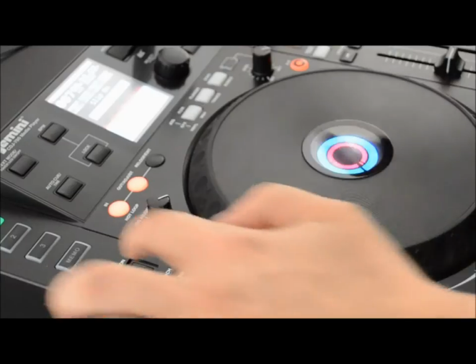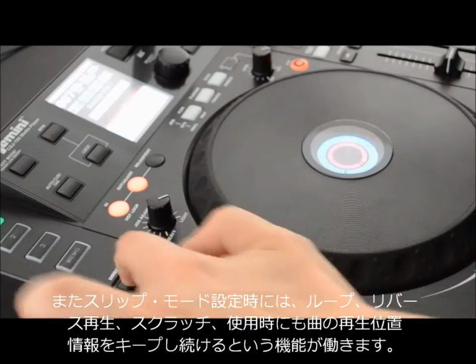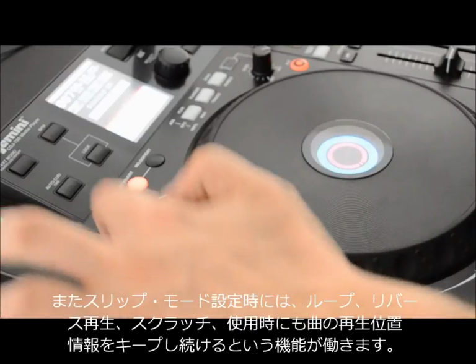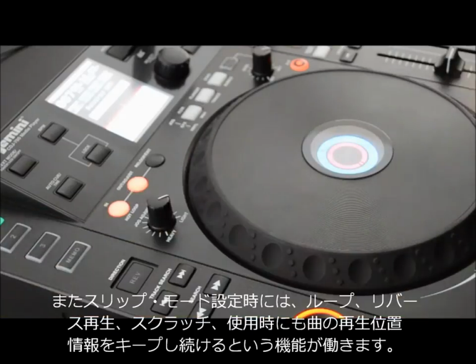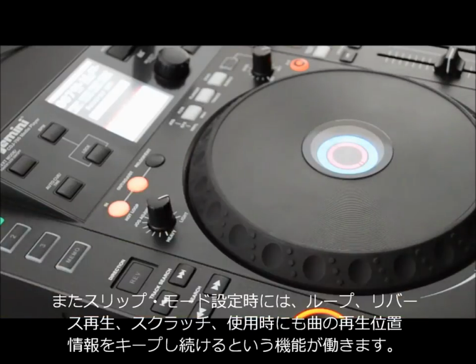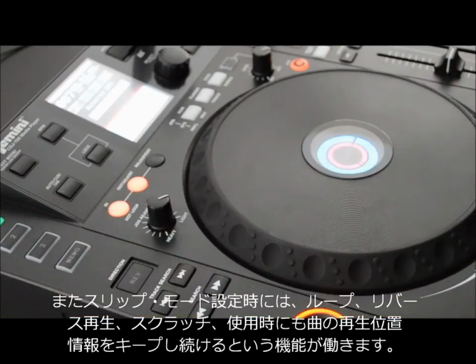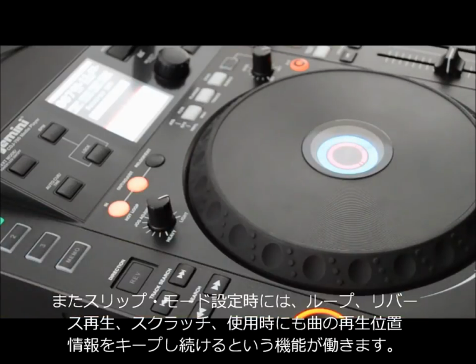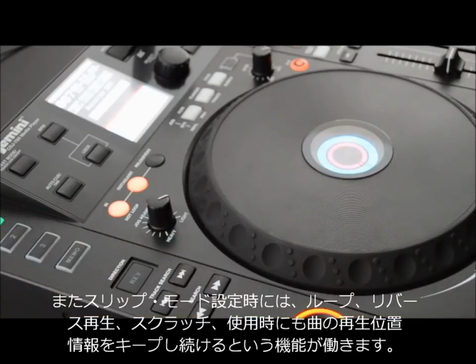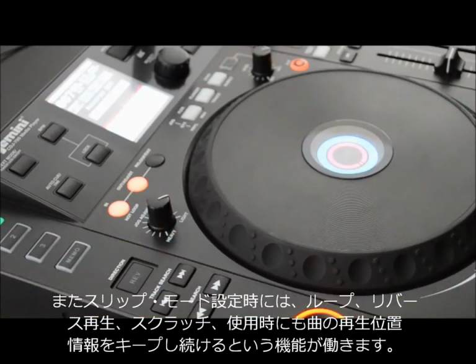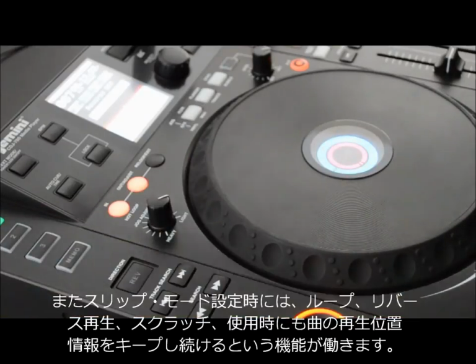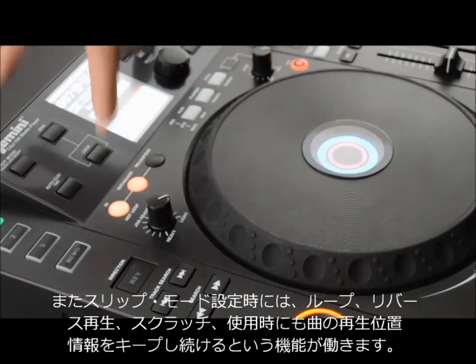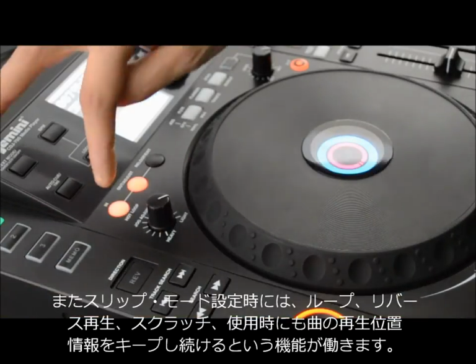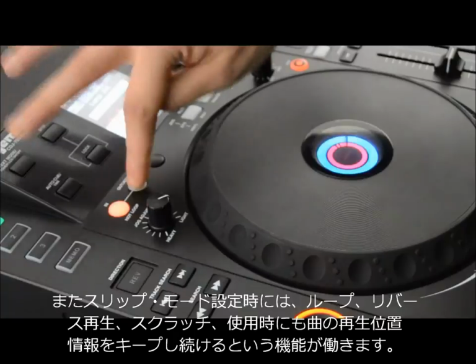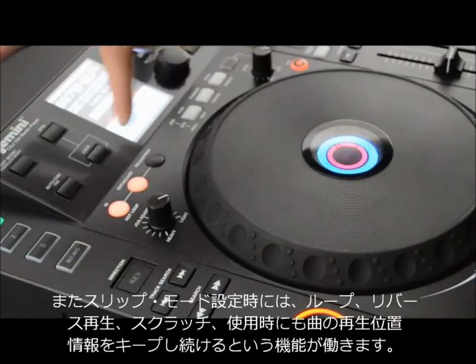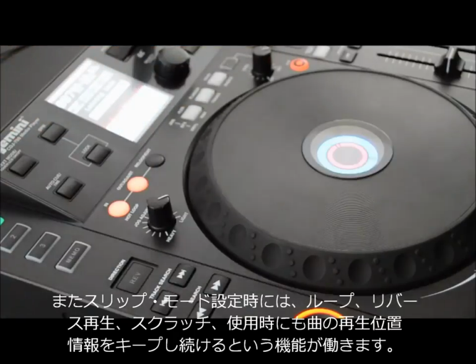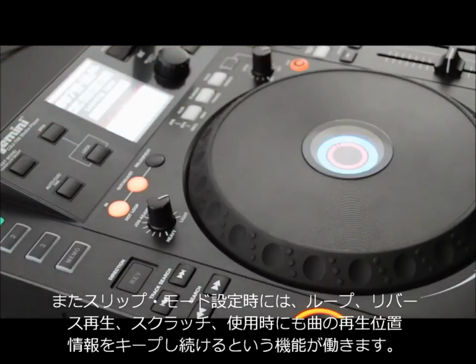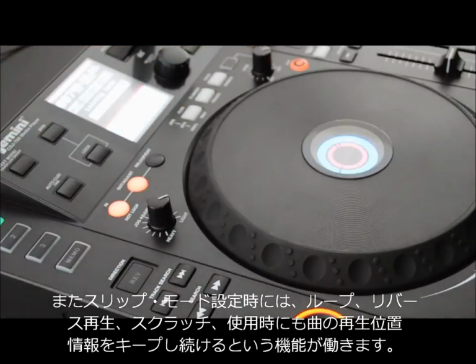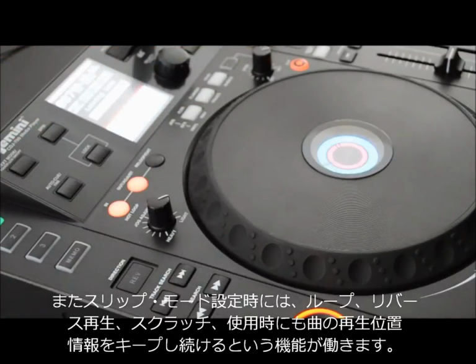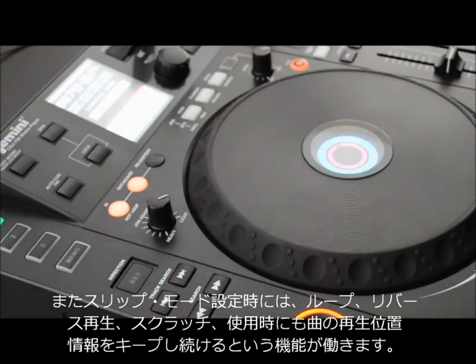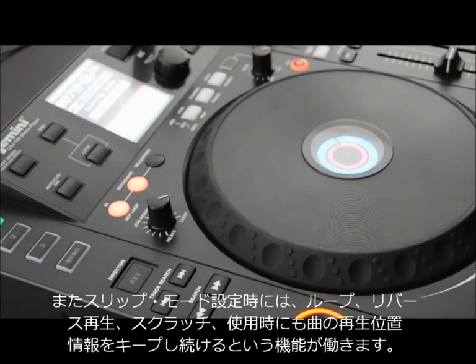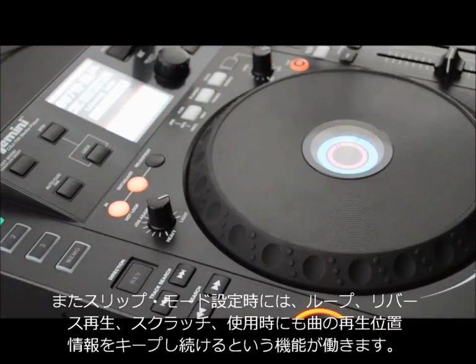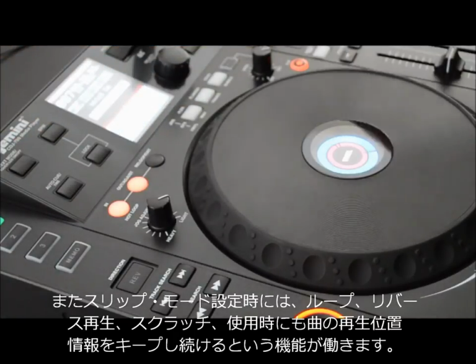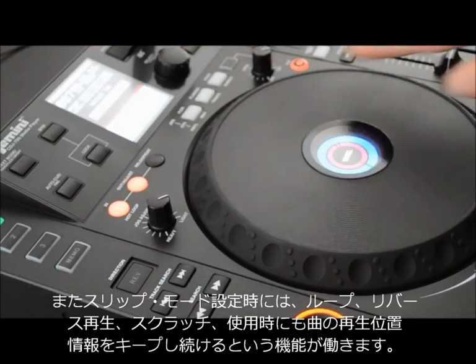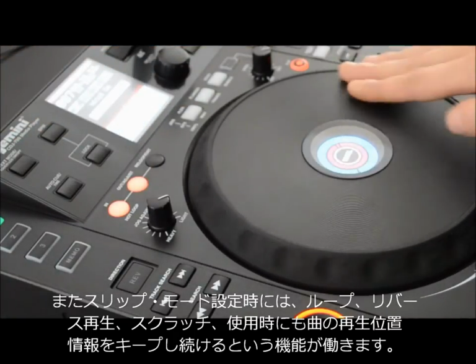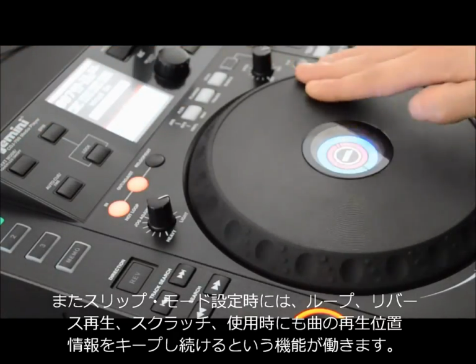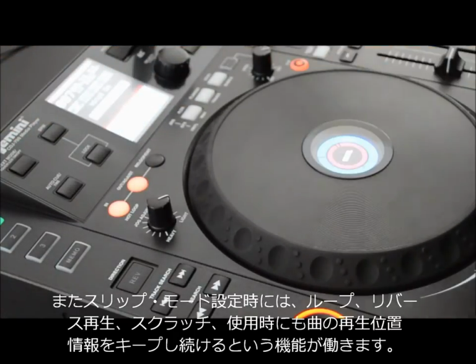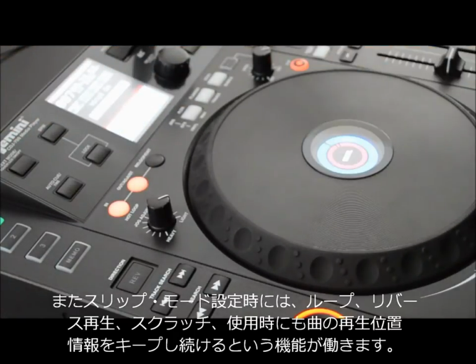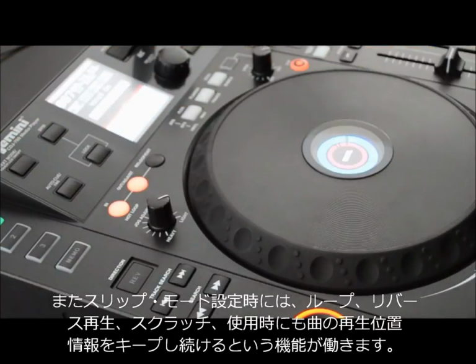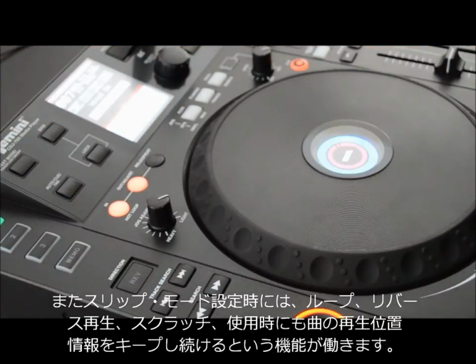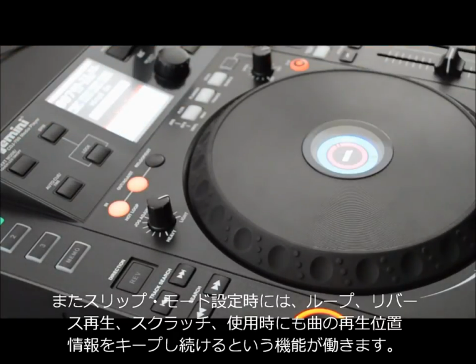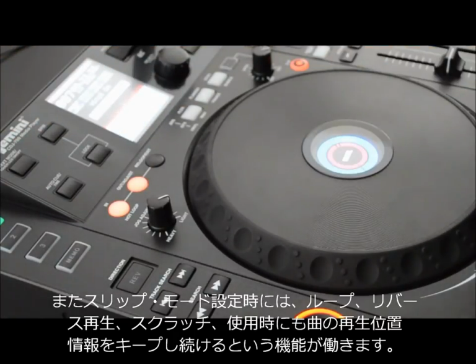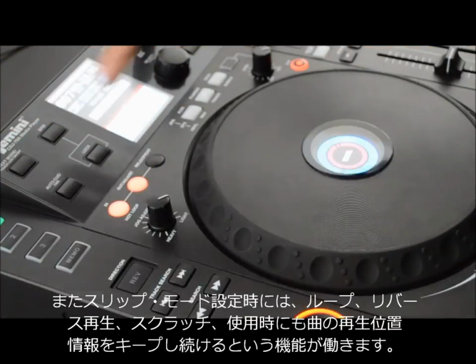With slip mode, you can drop loops, reverse, and scratch, while preserving the song's playback position and keeping the beat locked.